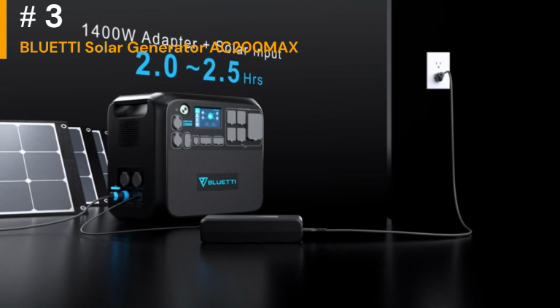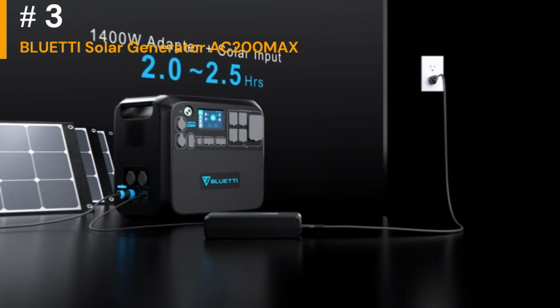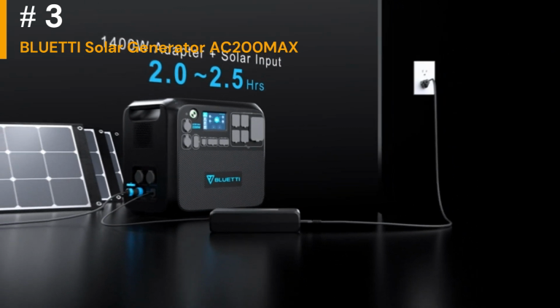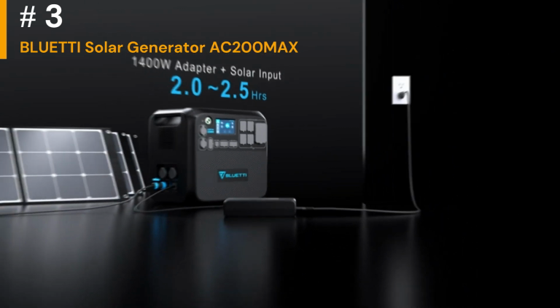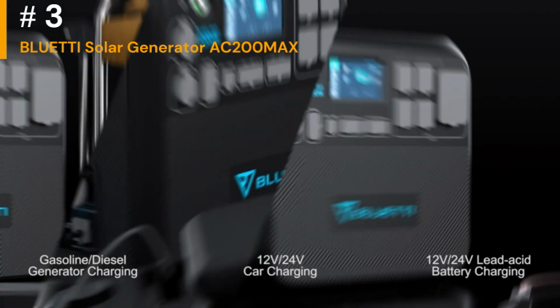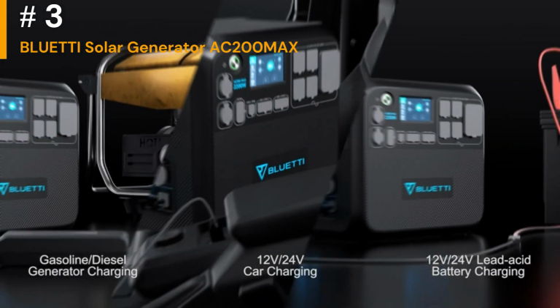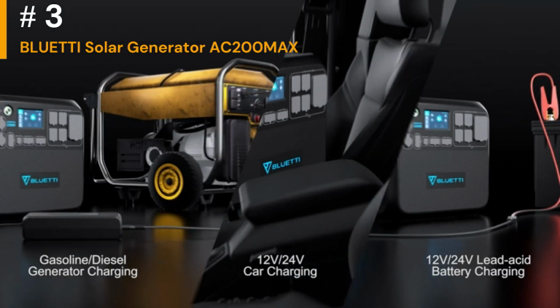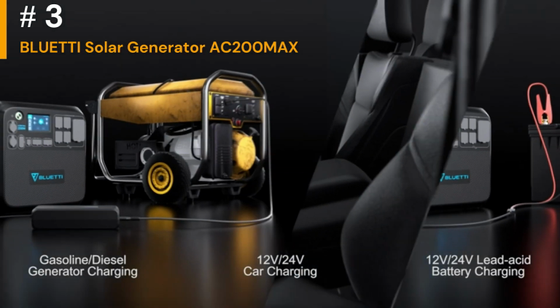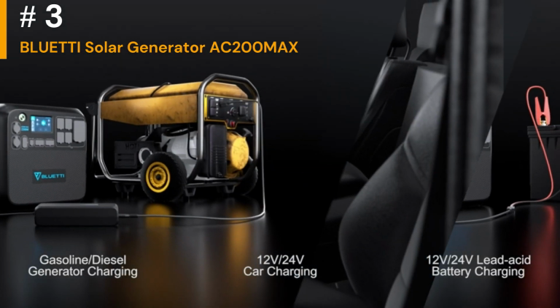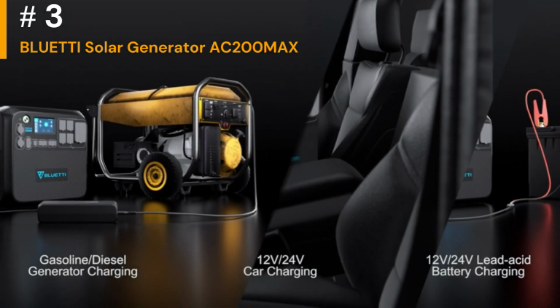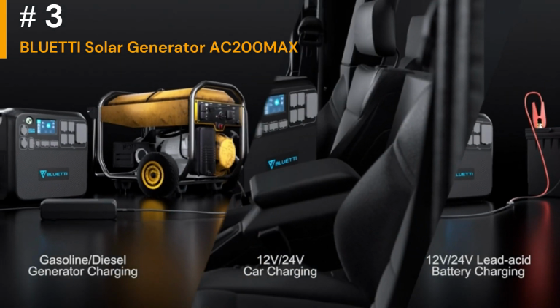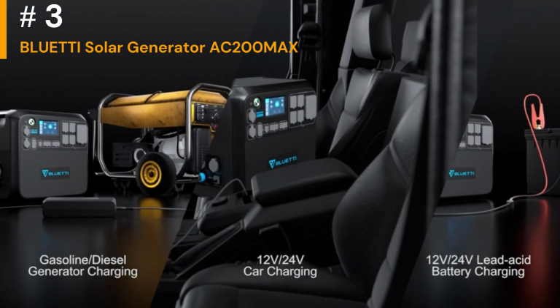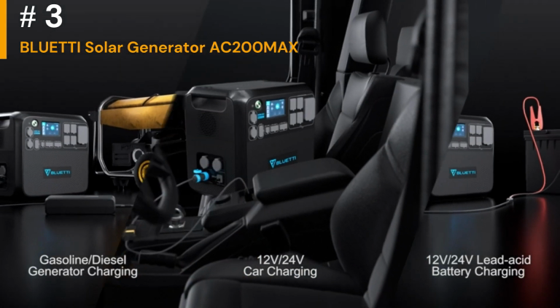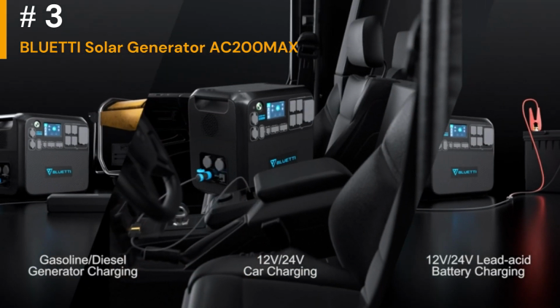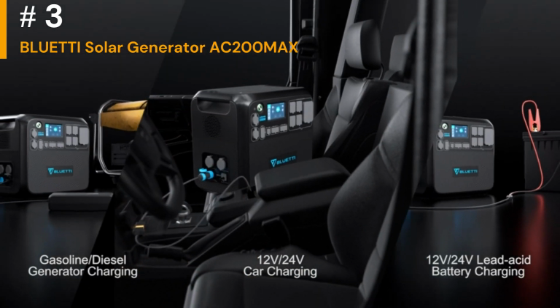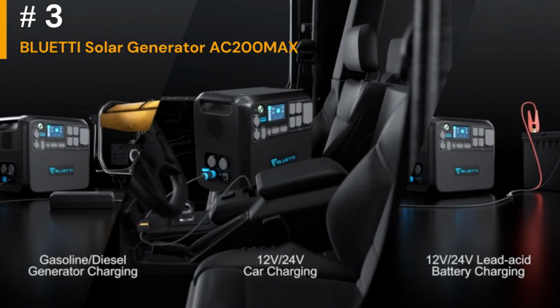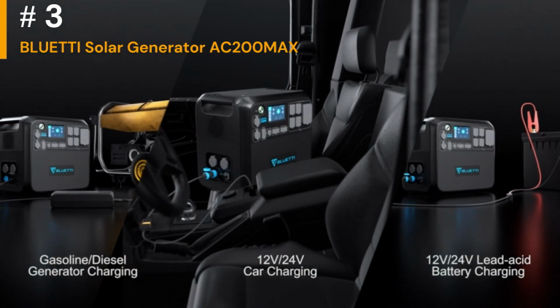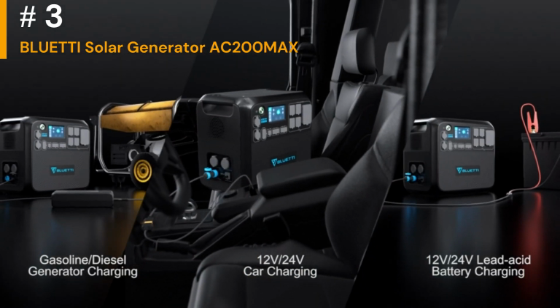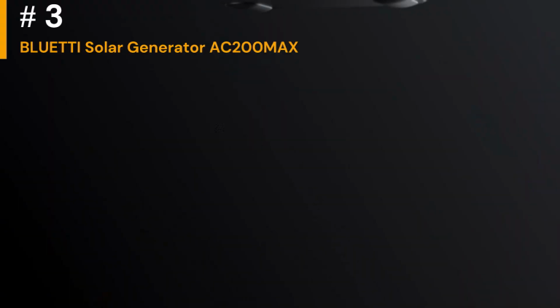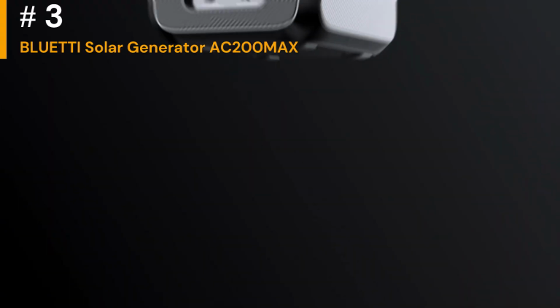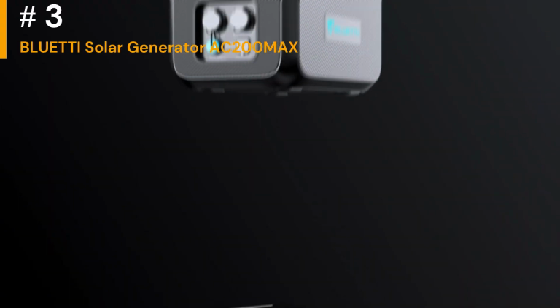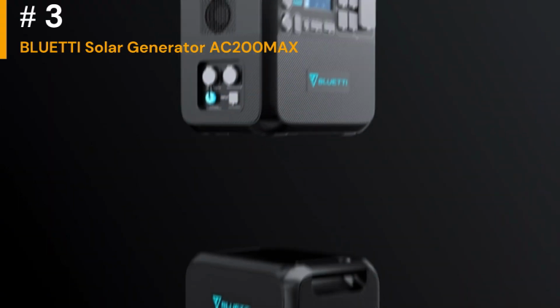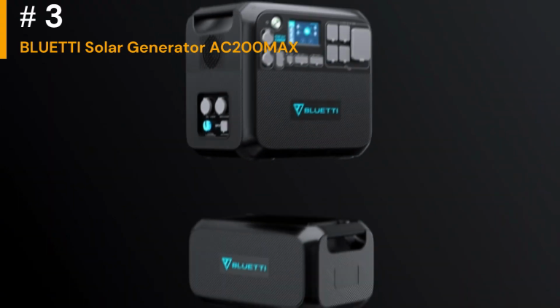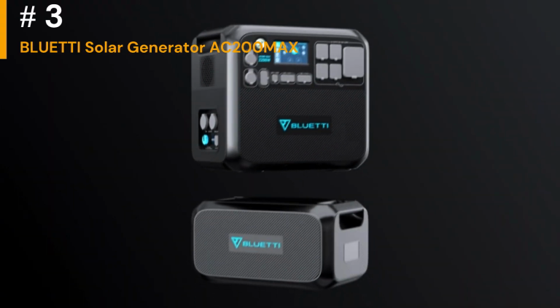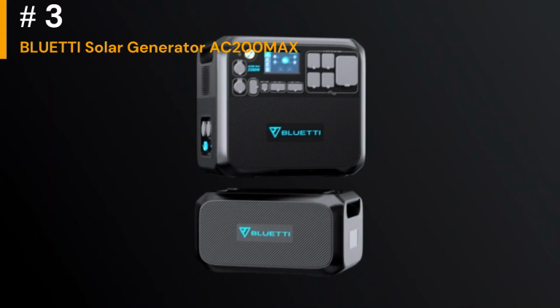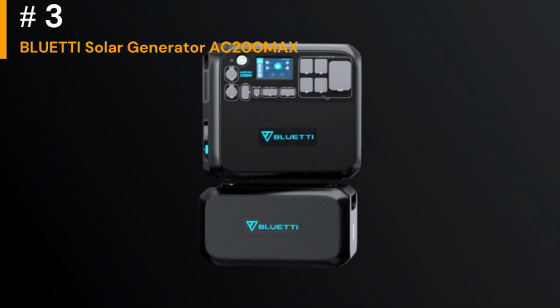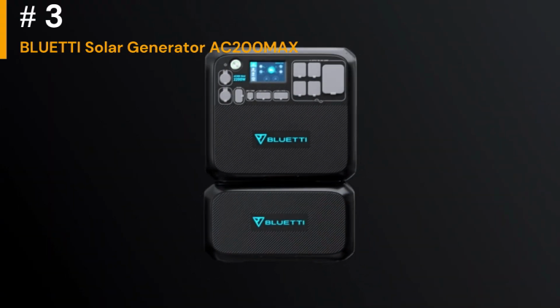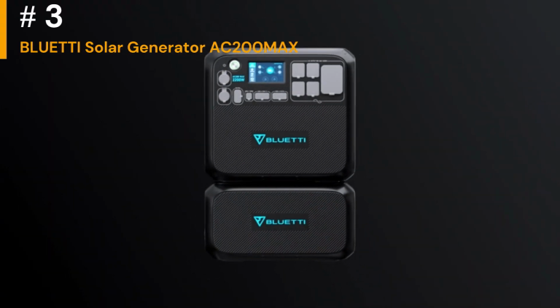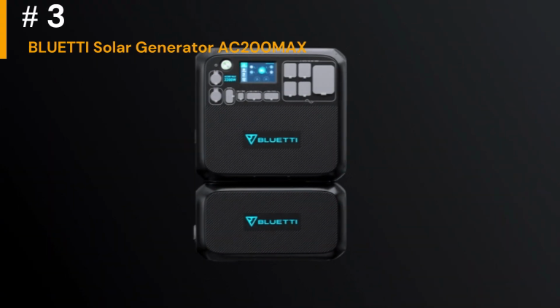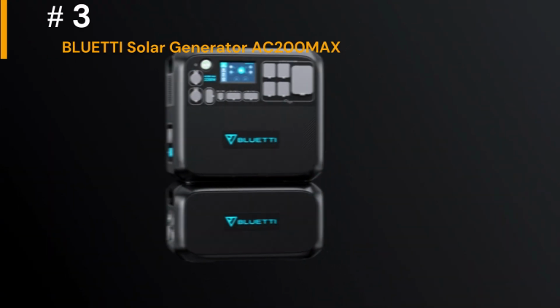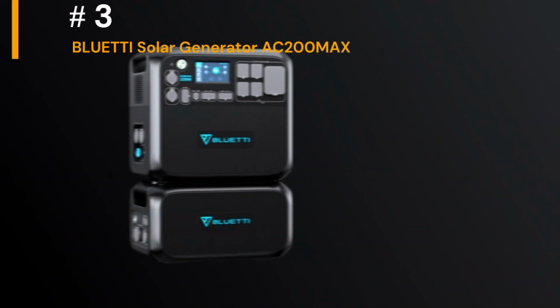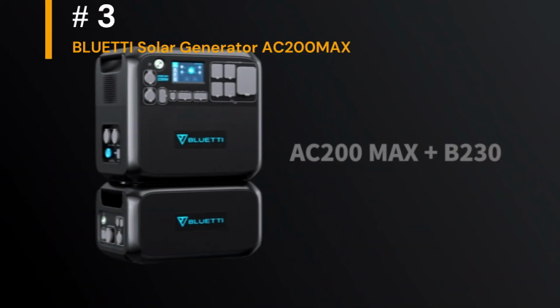Look for safety features like overcharge protection, short-circuit protection, and temperature regulation to ensure the safe operation of your devices.